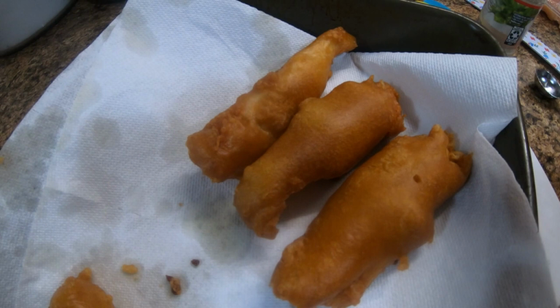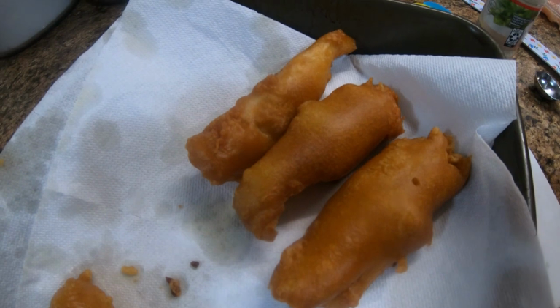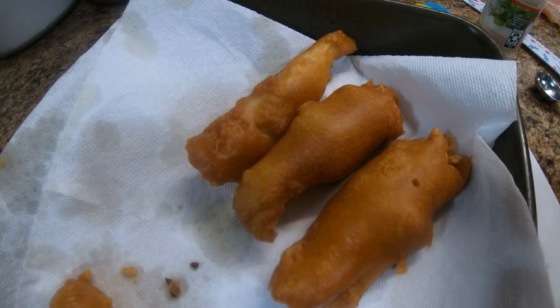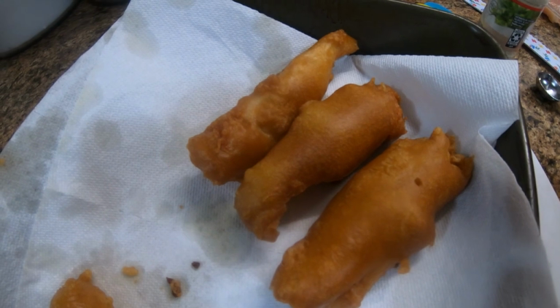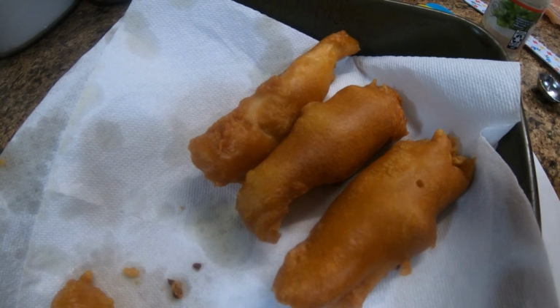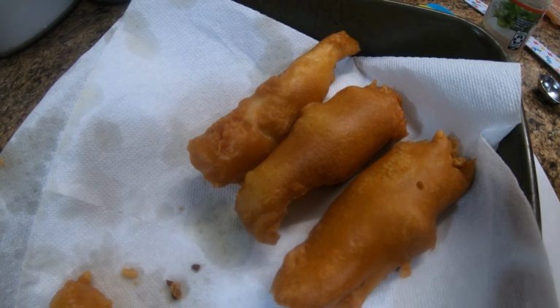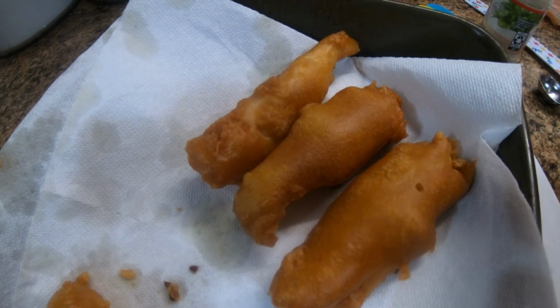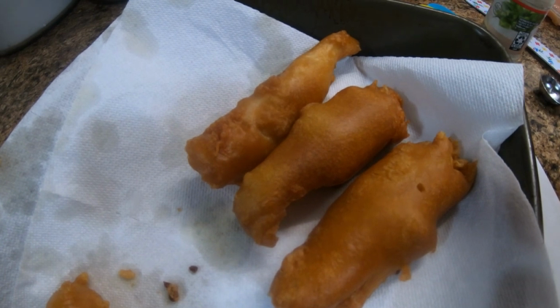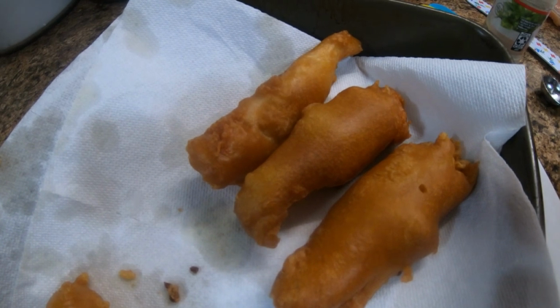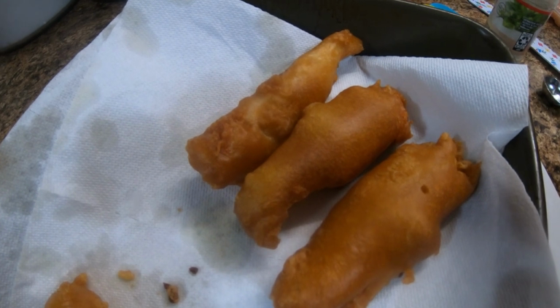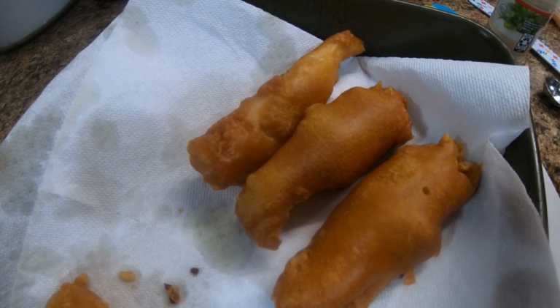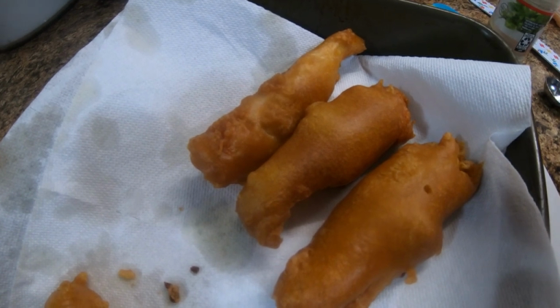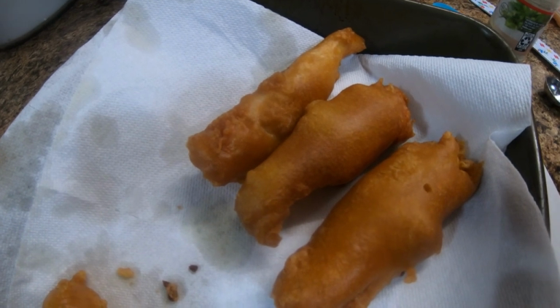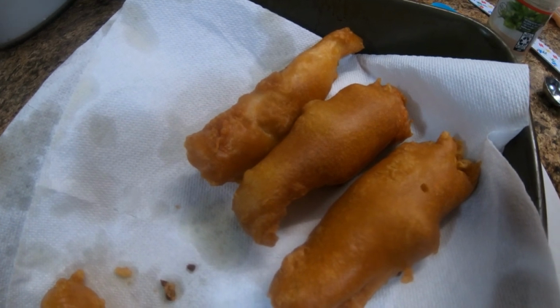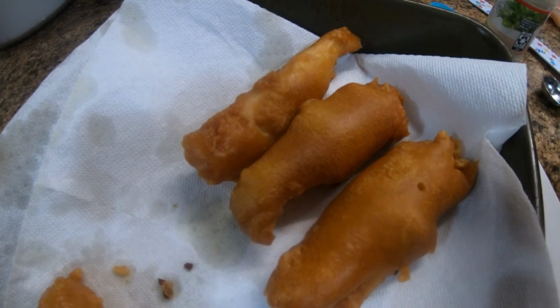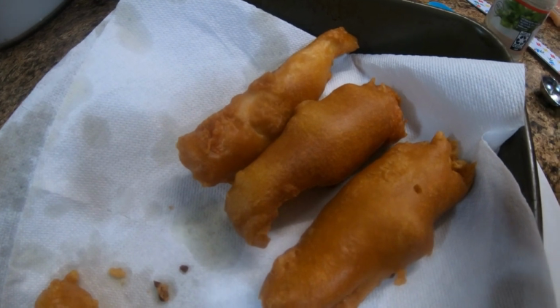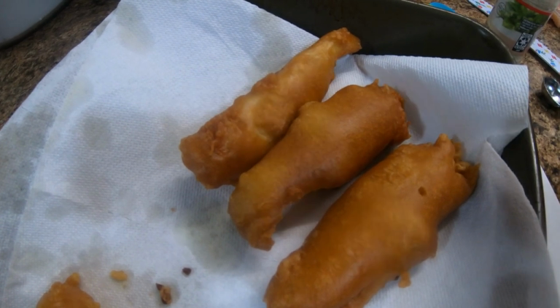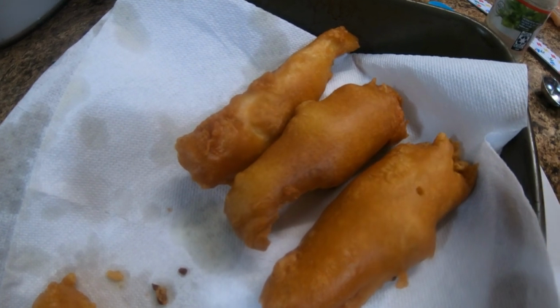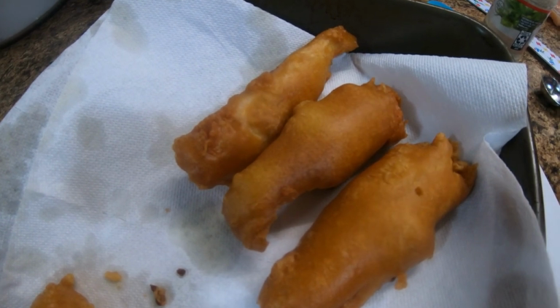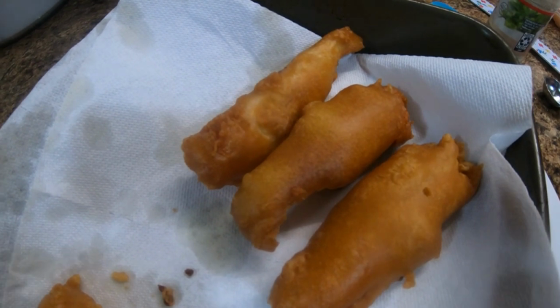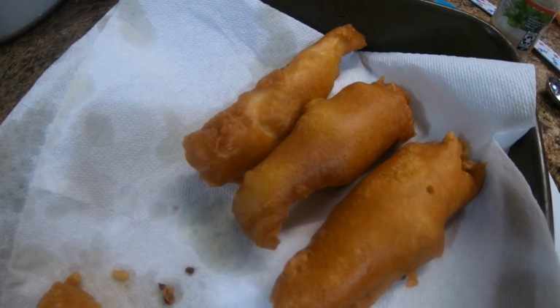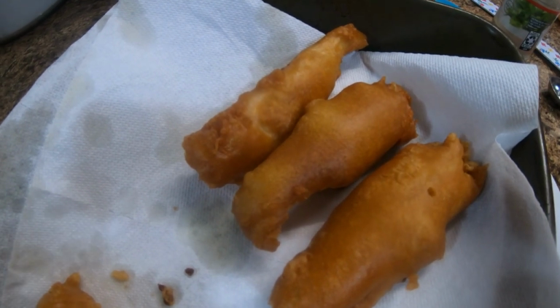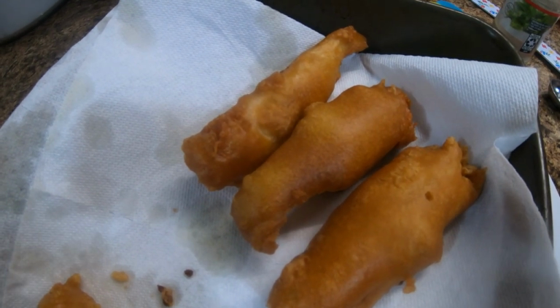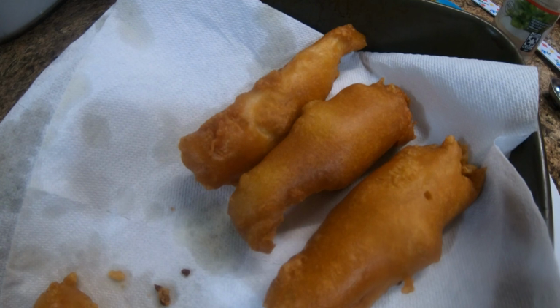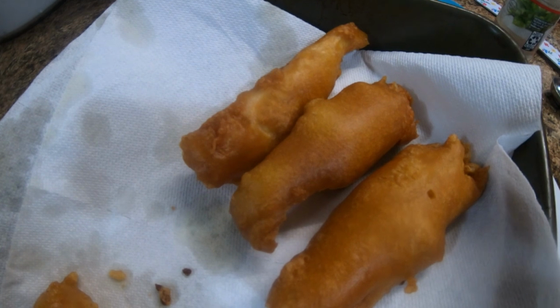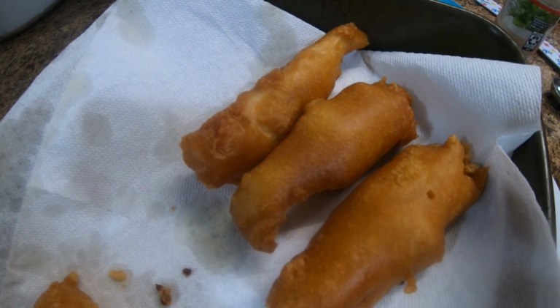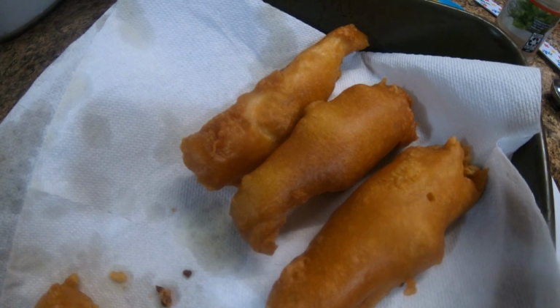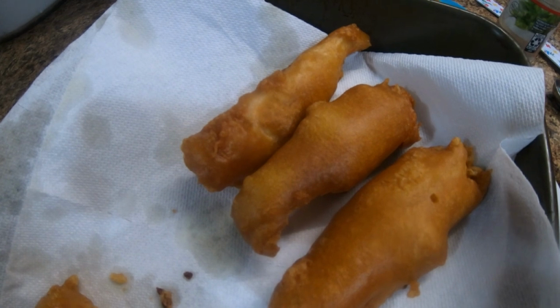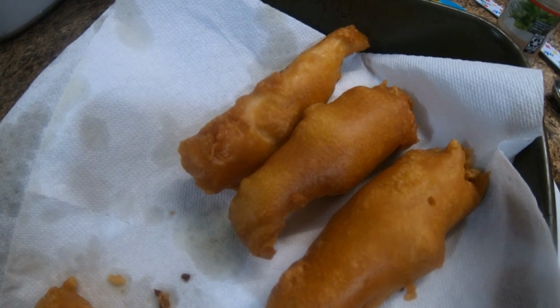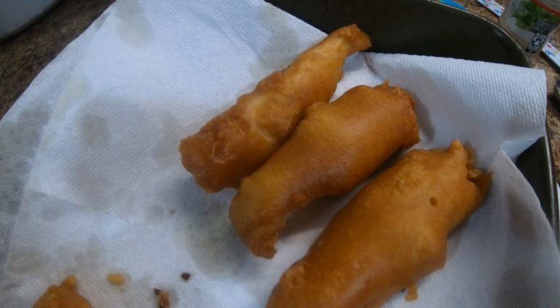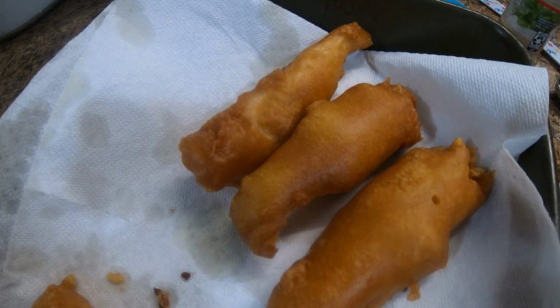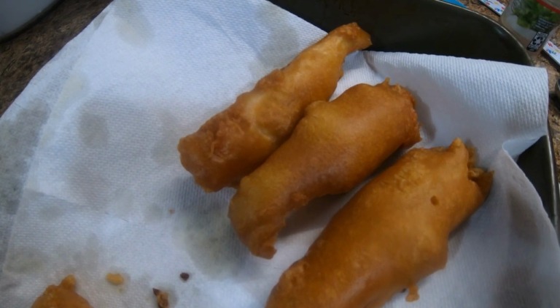We don't have the hush puppy recipe right now on here, it'll be in a little bit later.